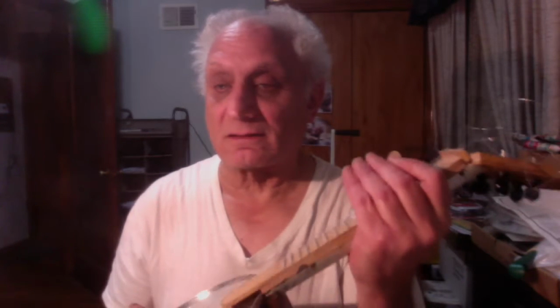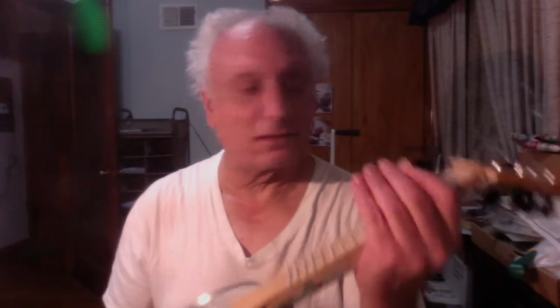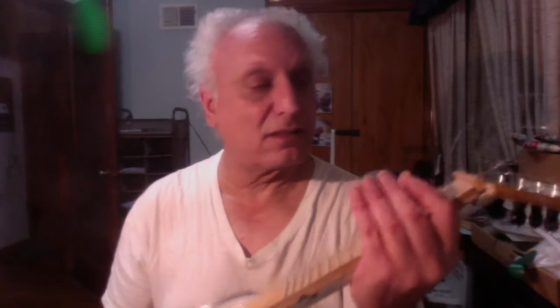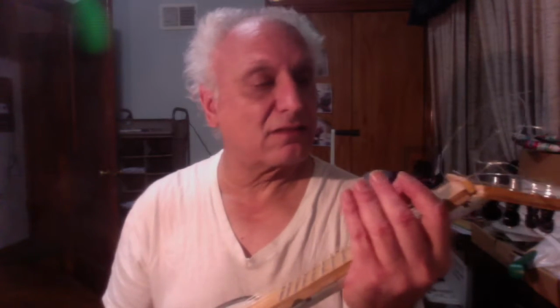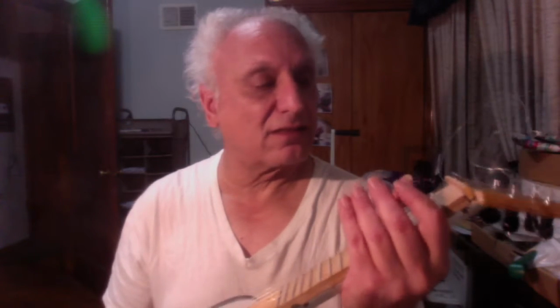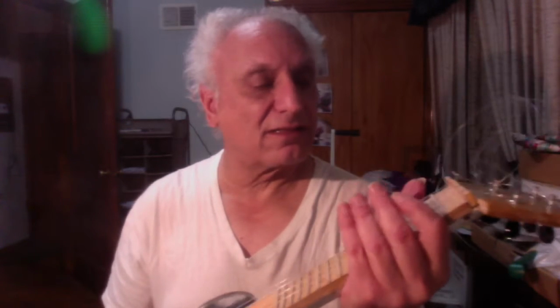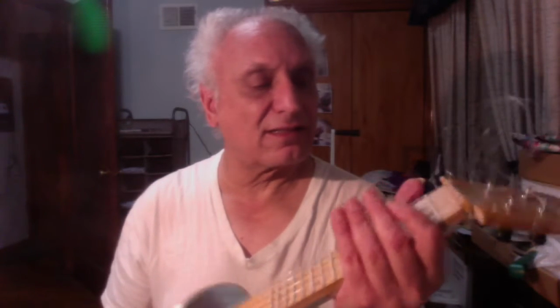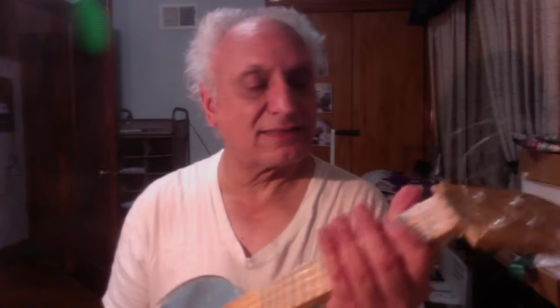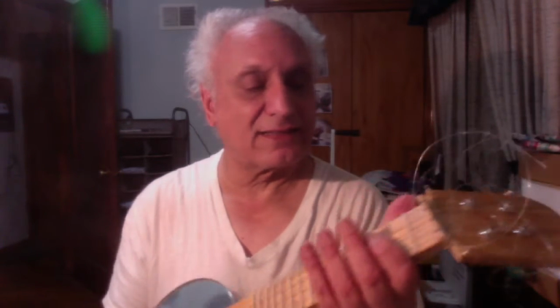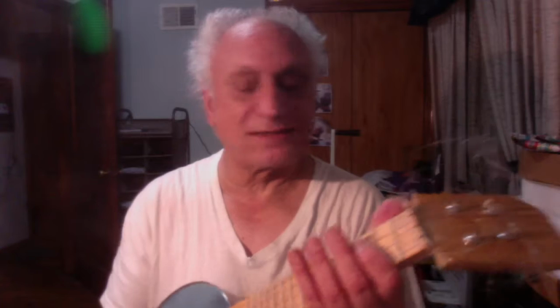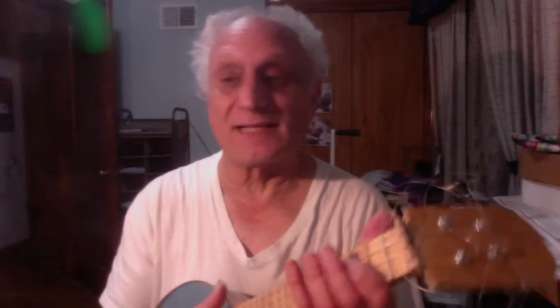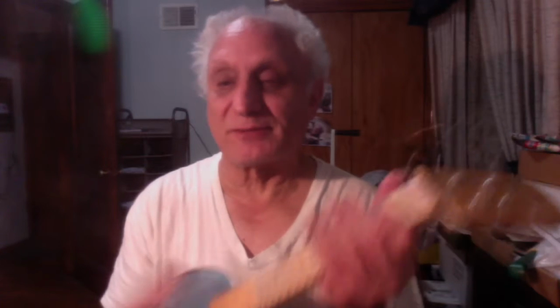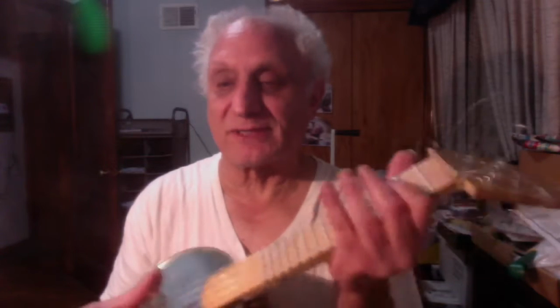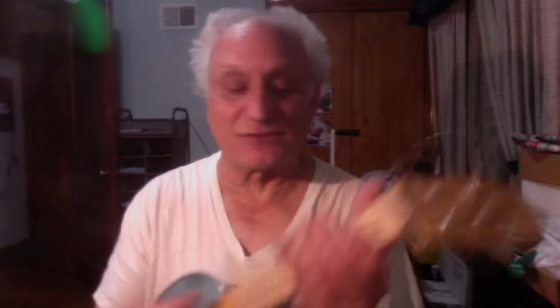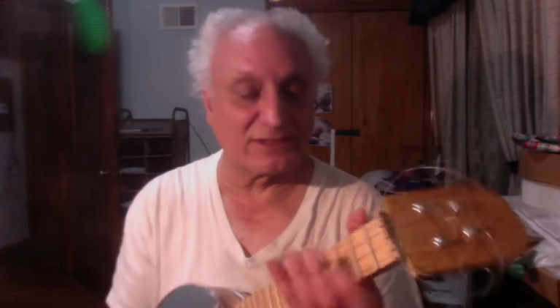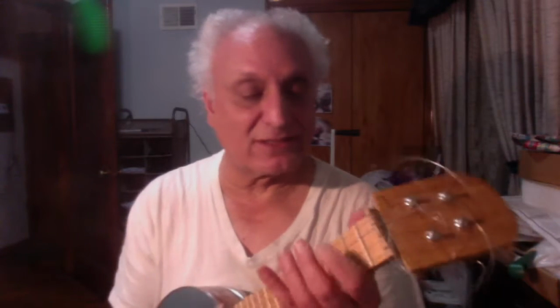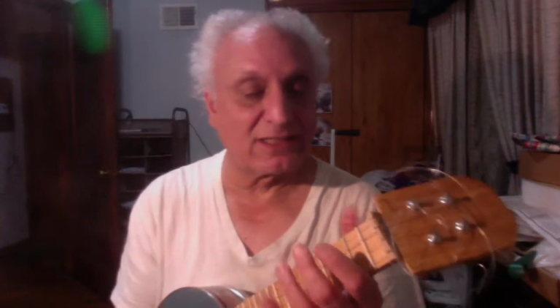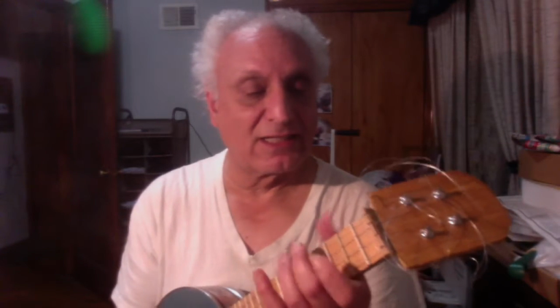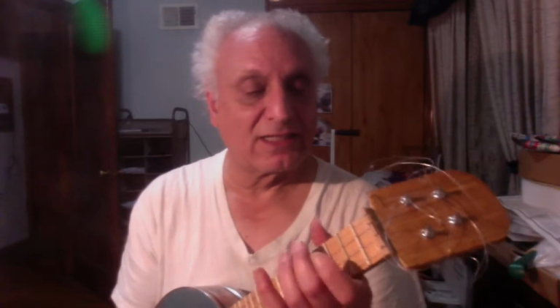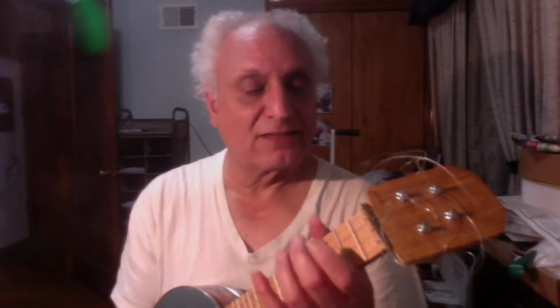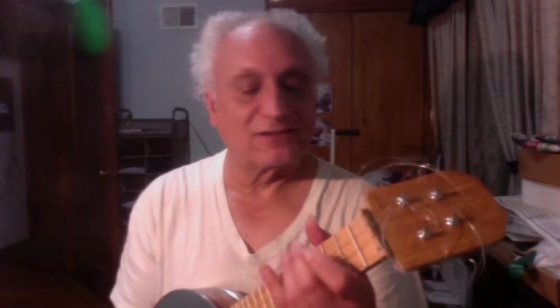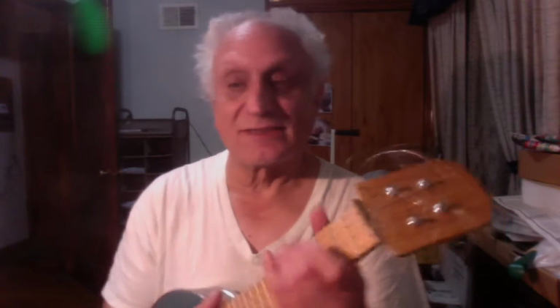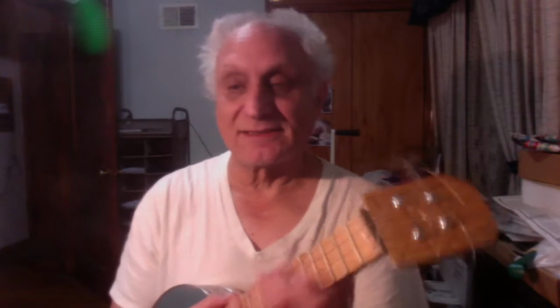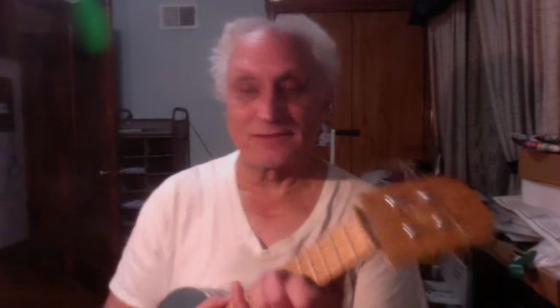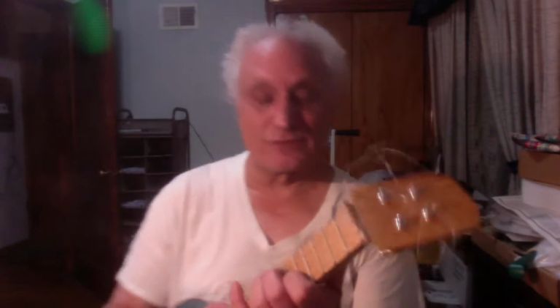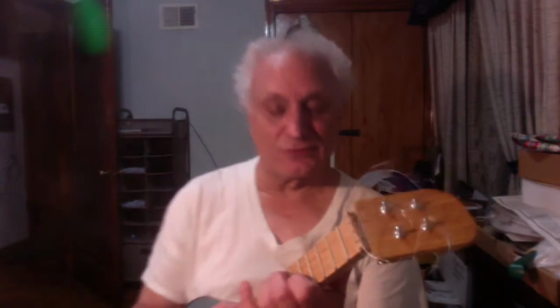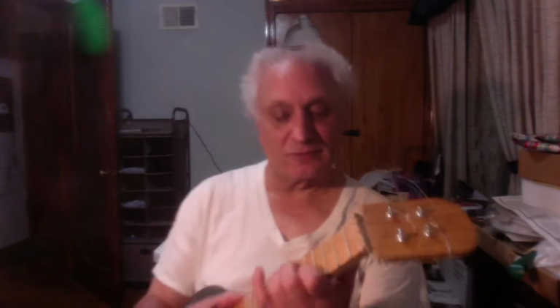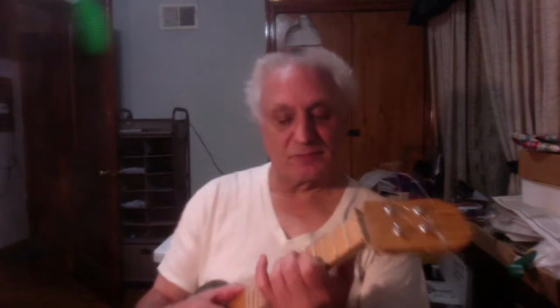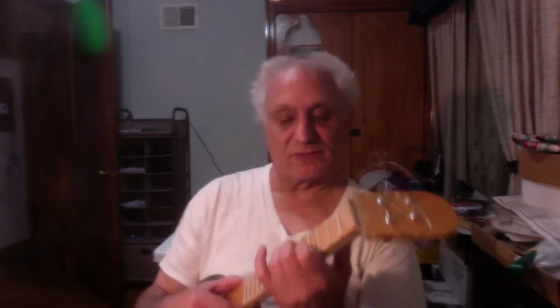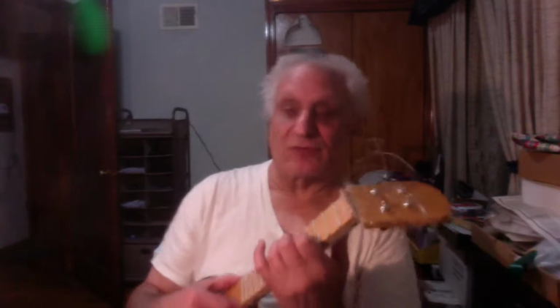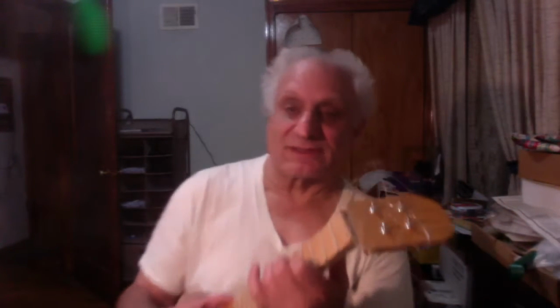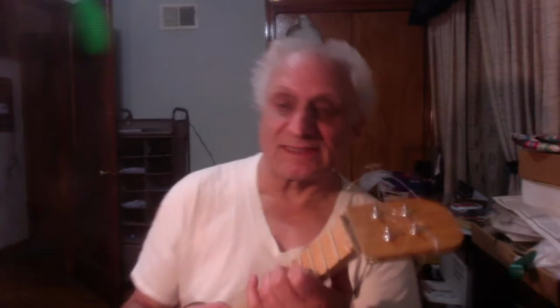I just now put the strings on, so it isn't in tune, but we'll see.